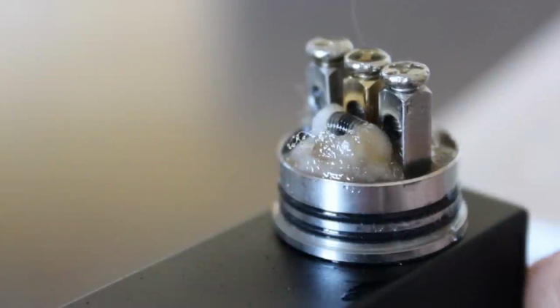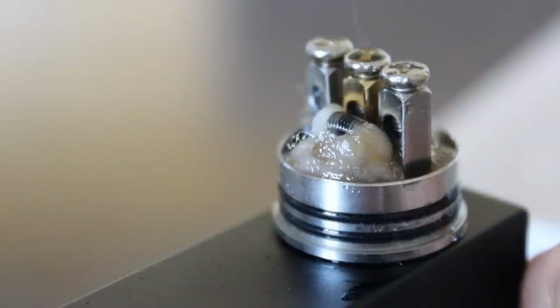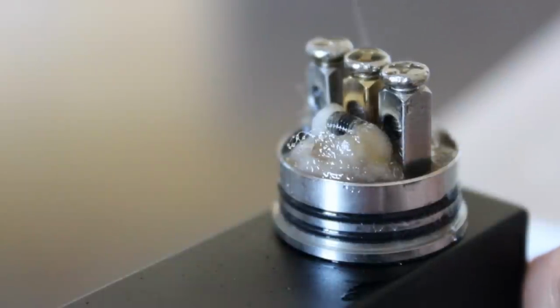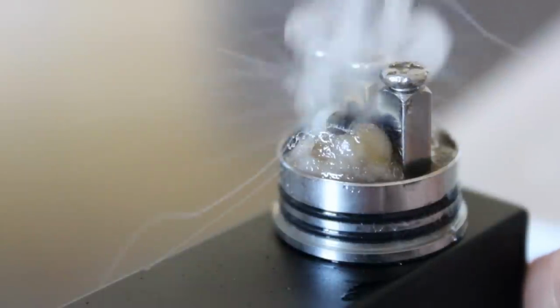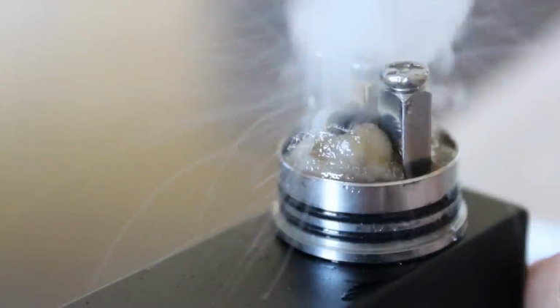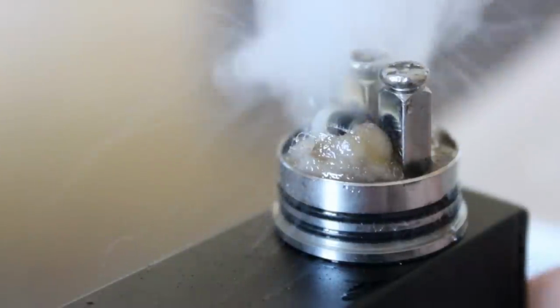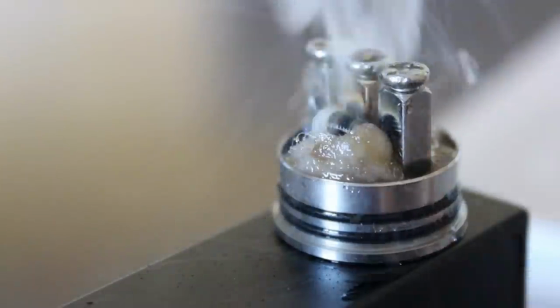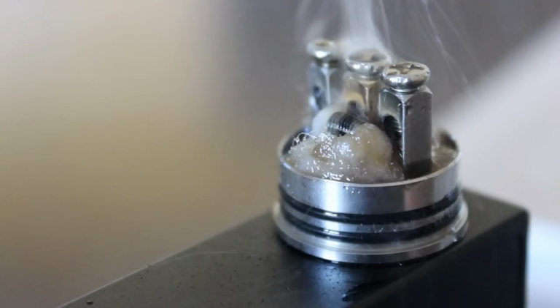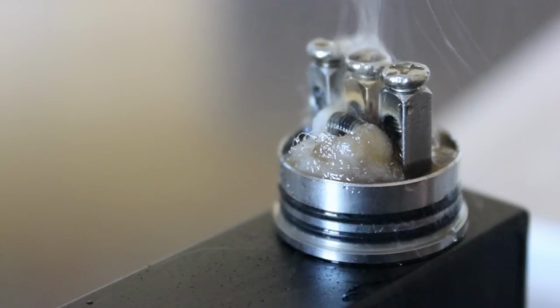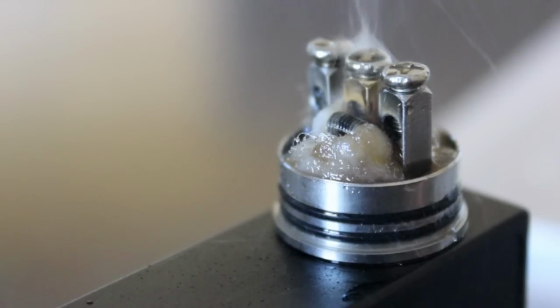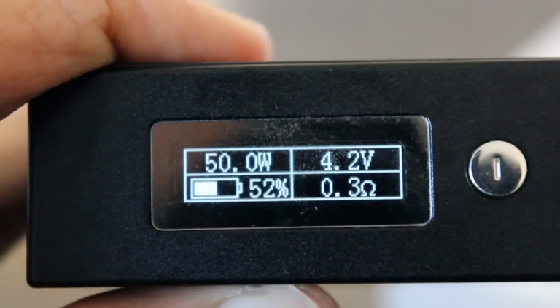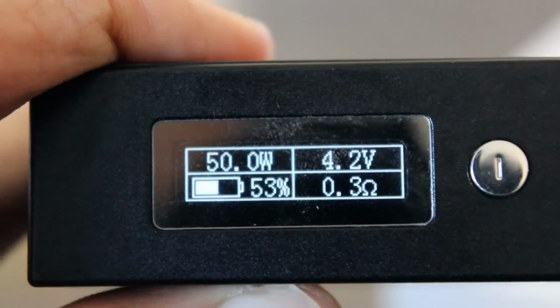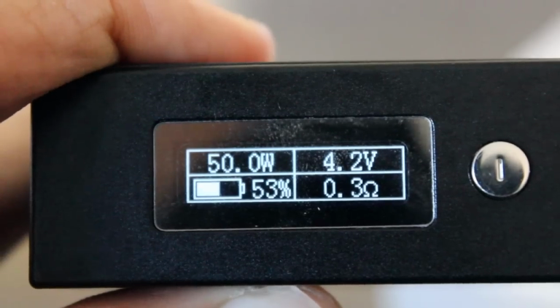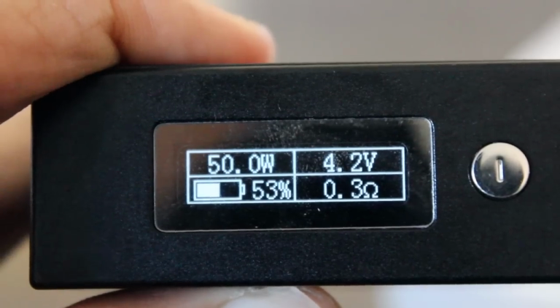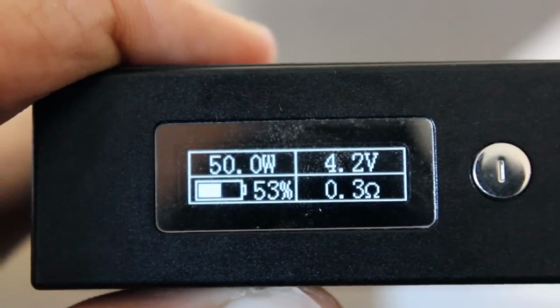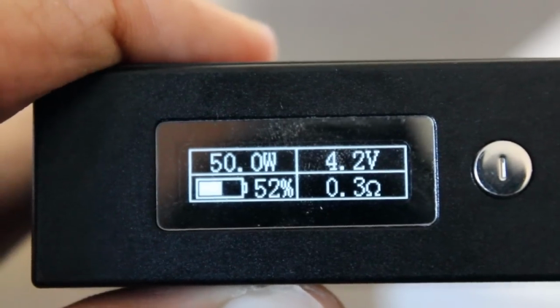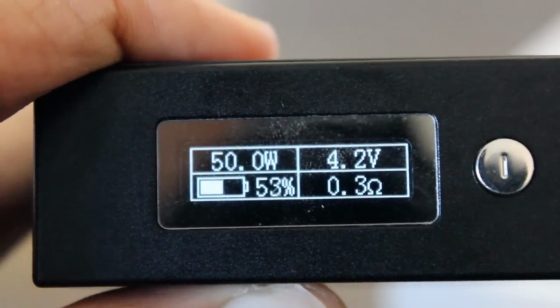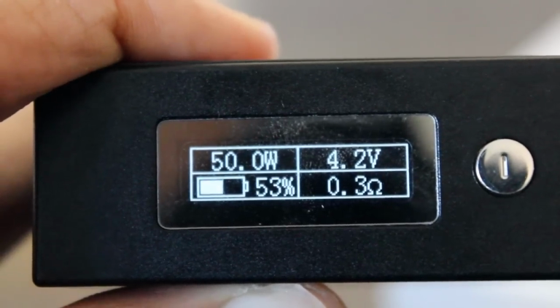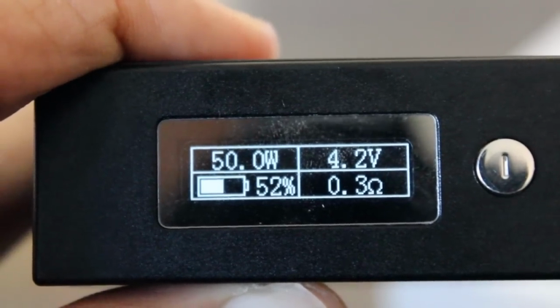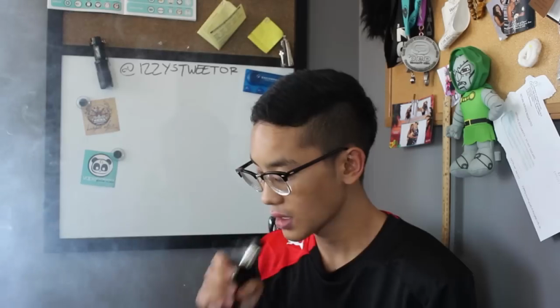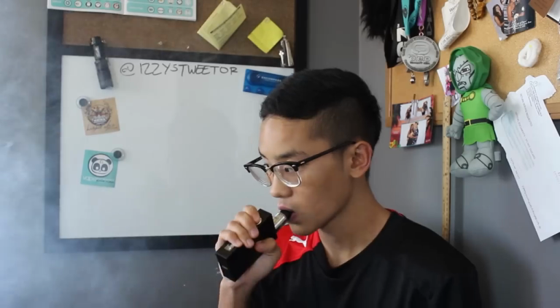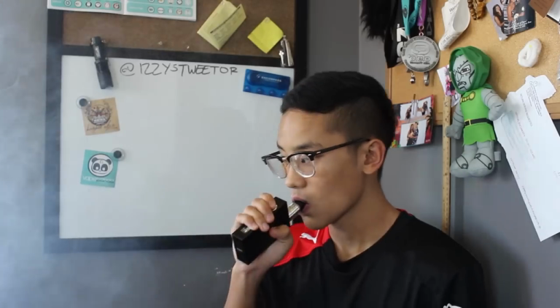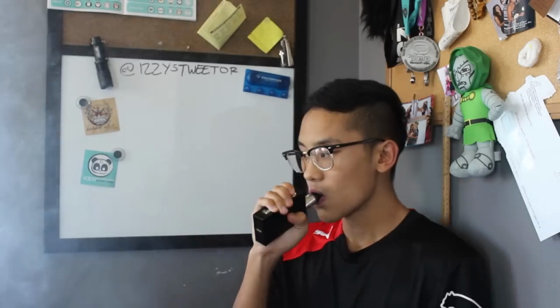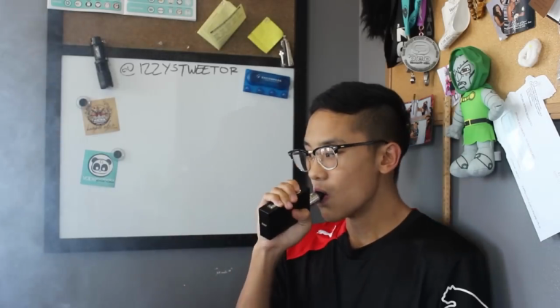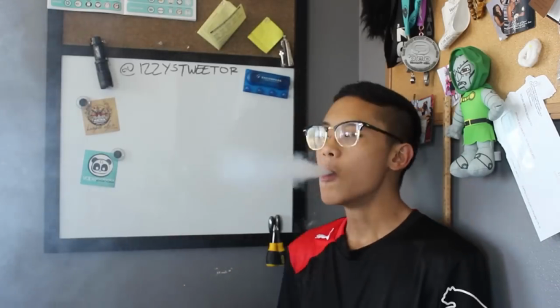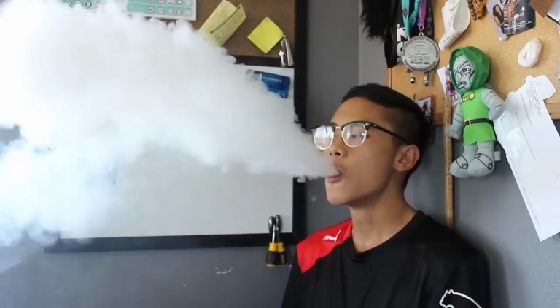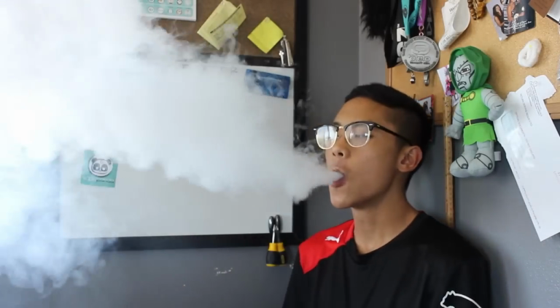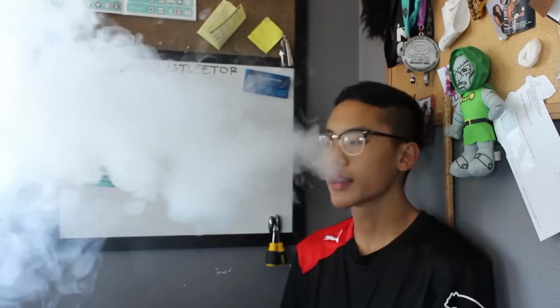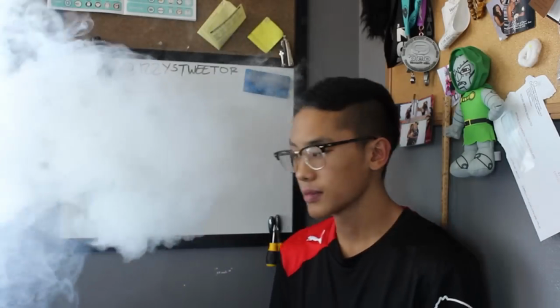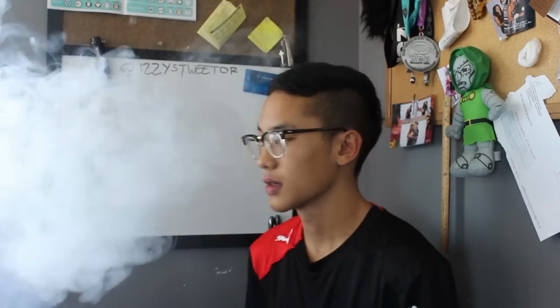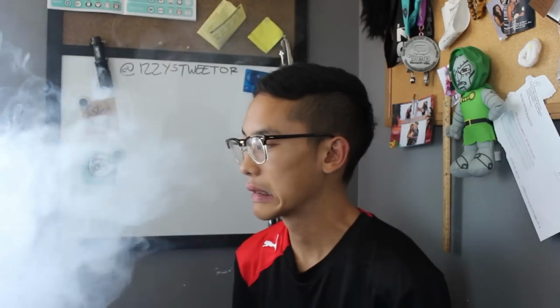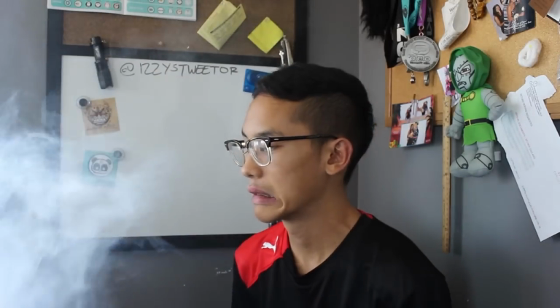The build I have is using the coils that came with it, which are once again surprisingly awesome. Ohming out to around 0.2 to 0.3 ohms, these coils give you a nice sample of what the Dark Horse is all about.